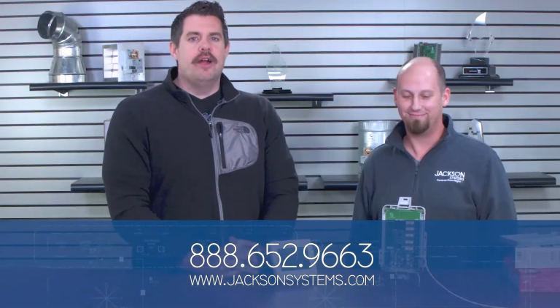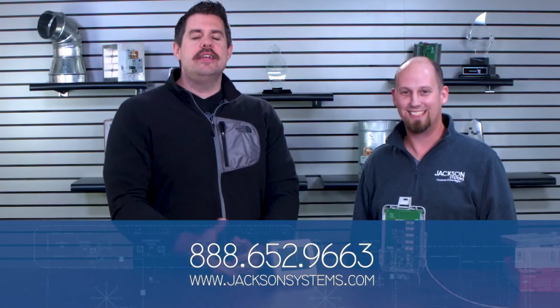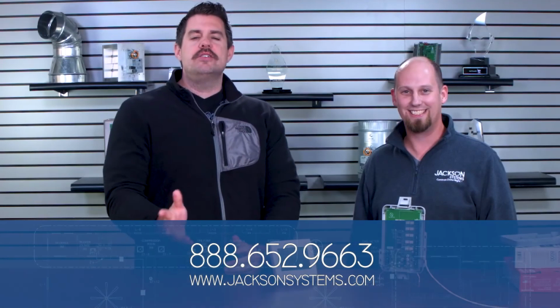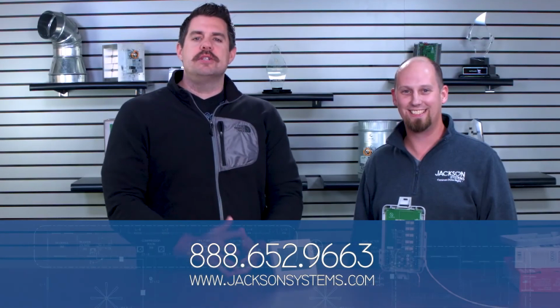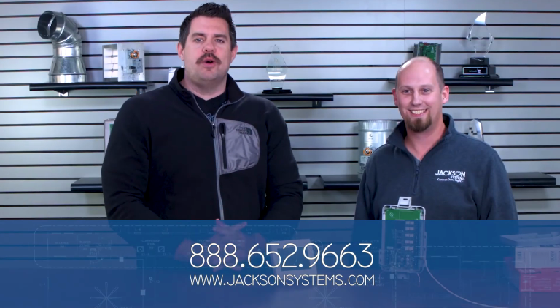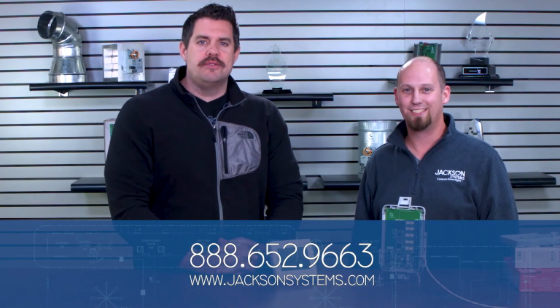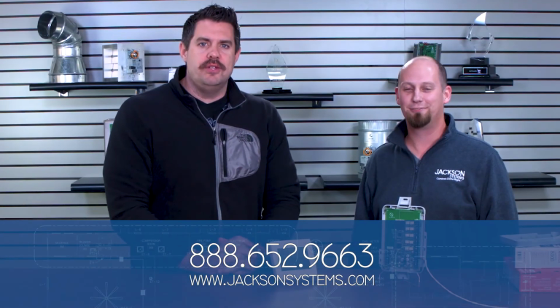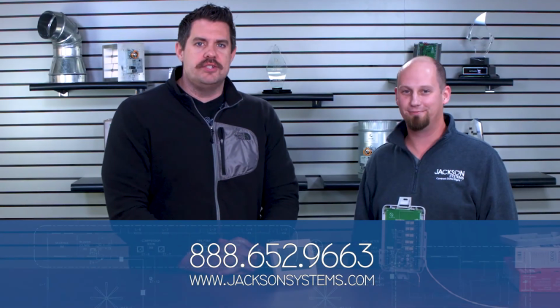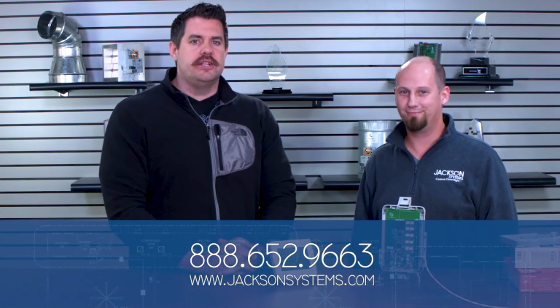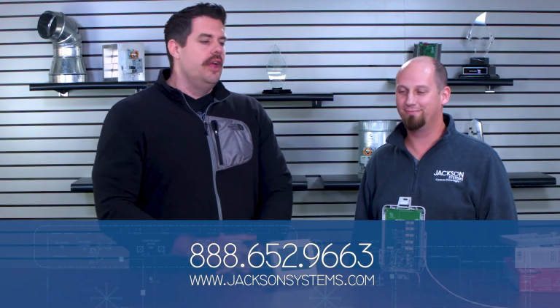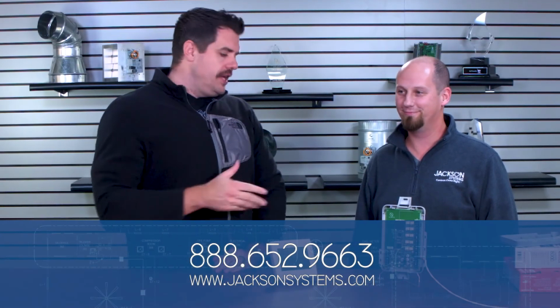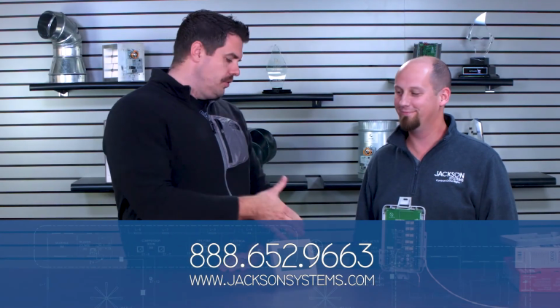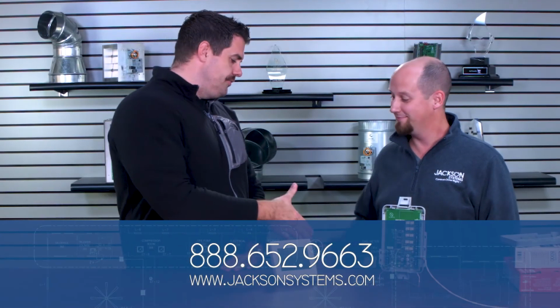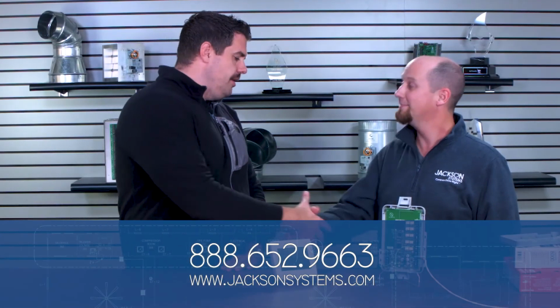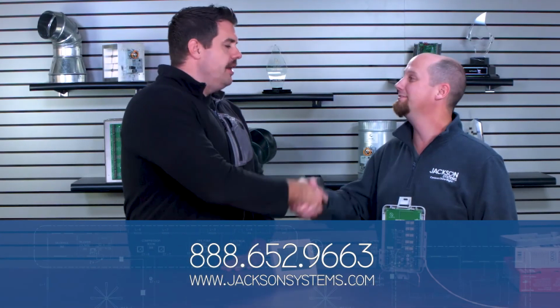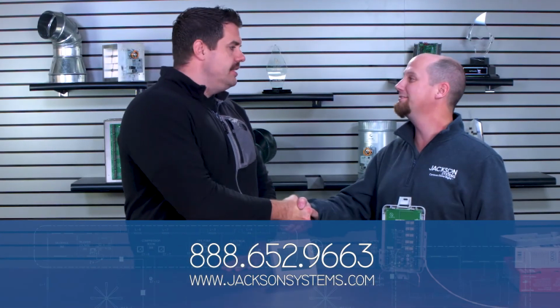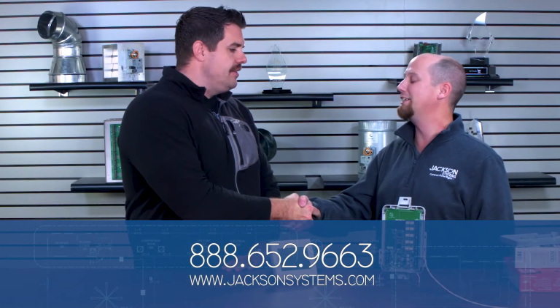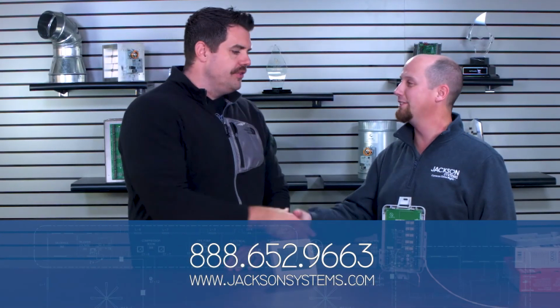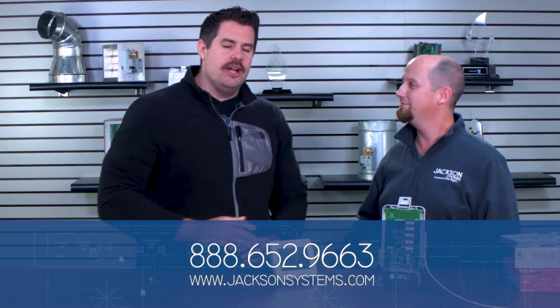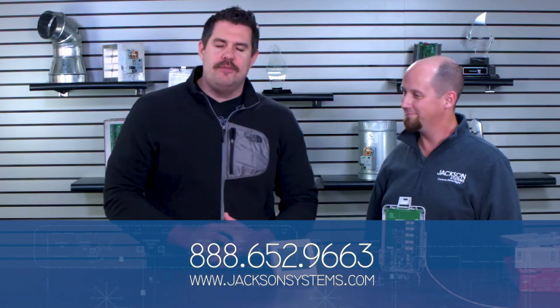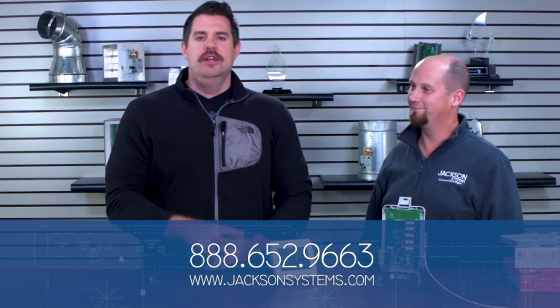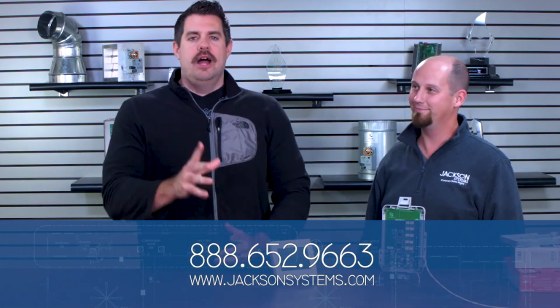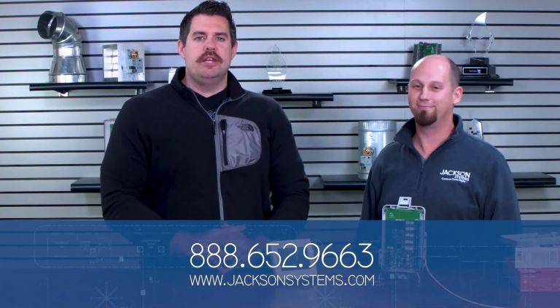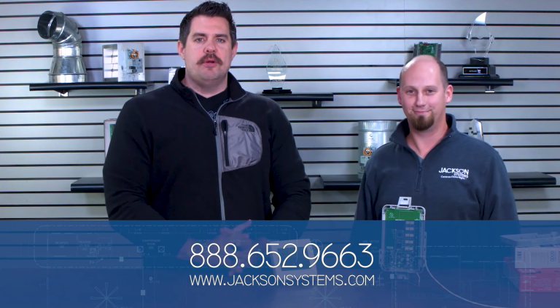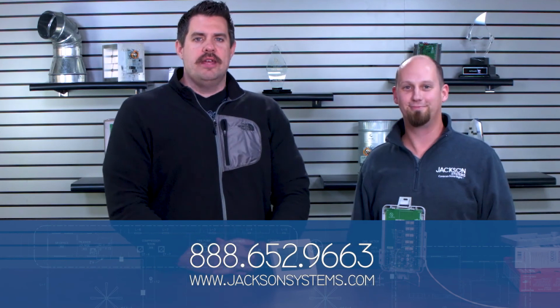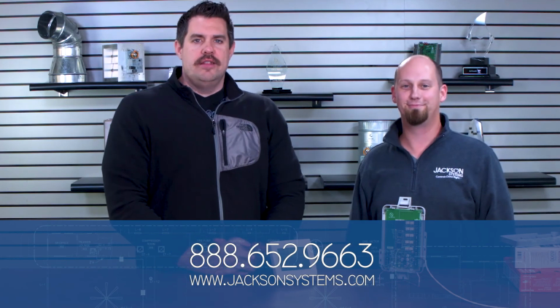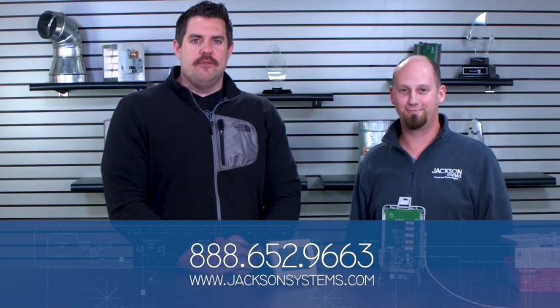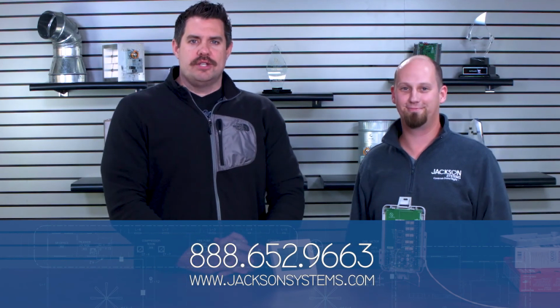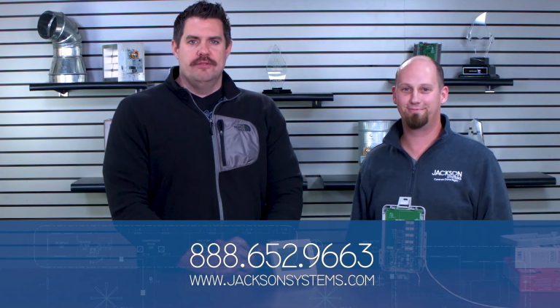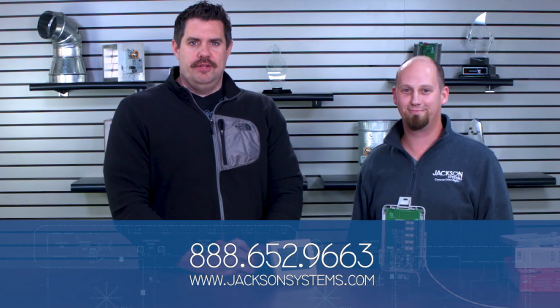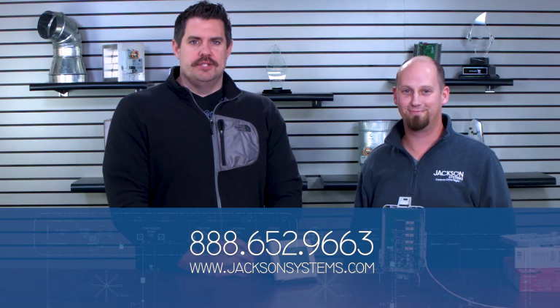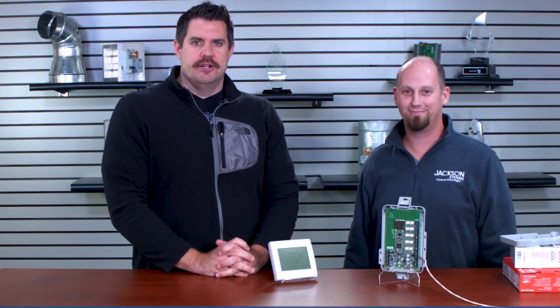Thank you so much for watching Field Engineering. Thank you, Chris, for coming on today — that was very helpful. I'm J.D. Brake. Thank you for watching Field Engineering.